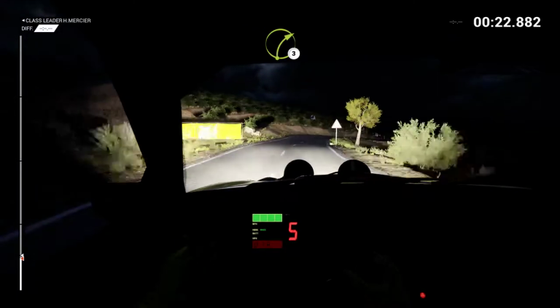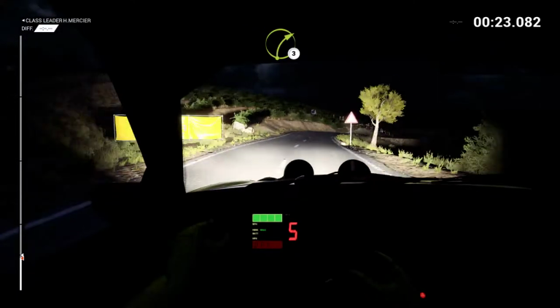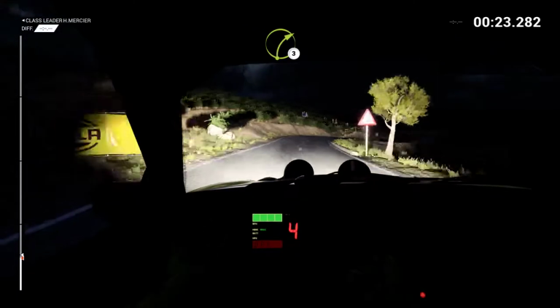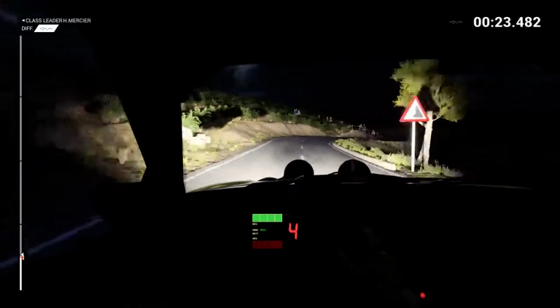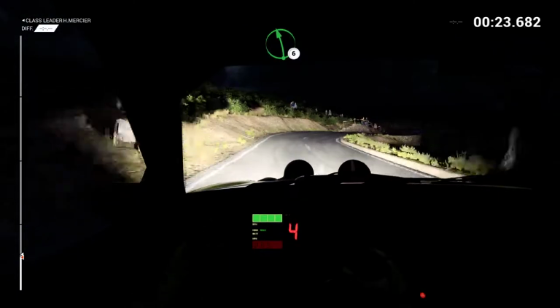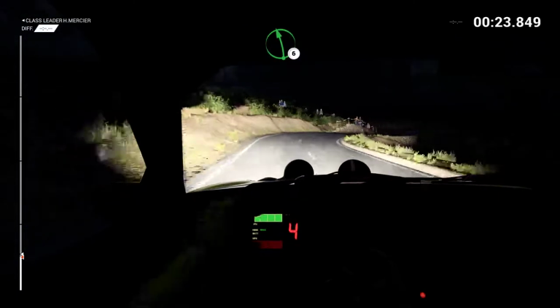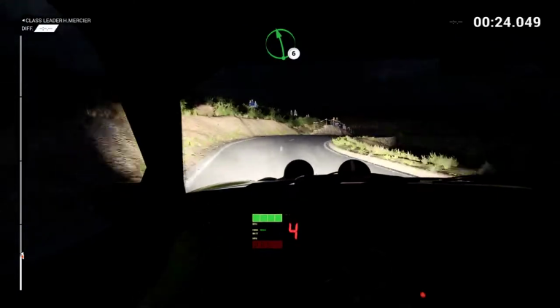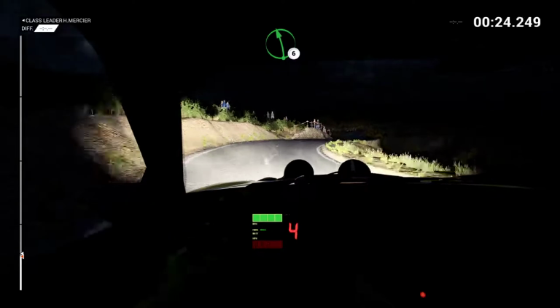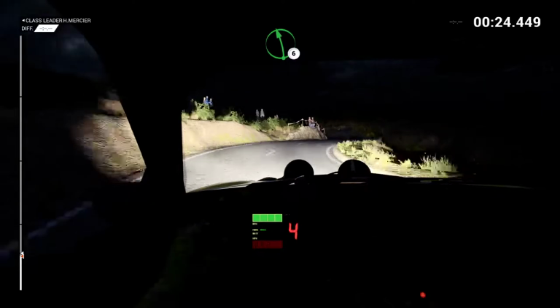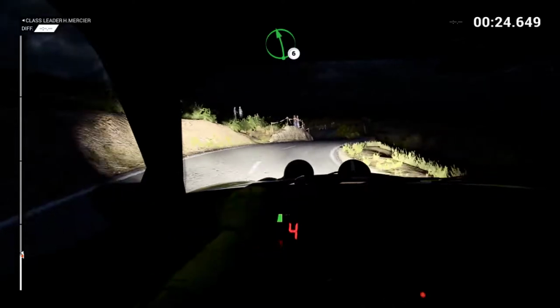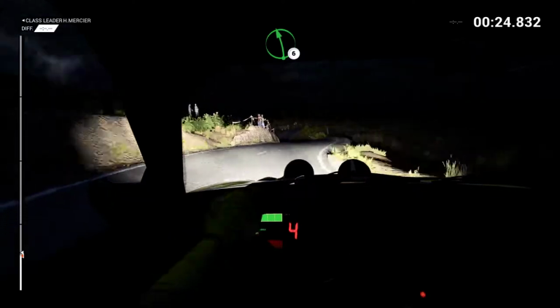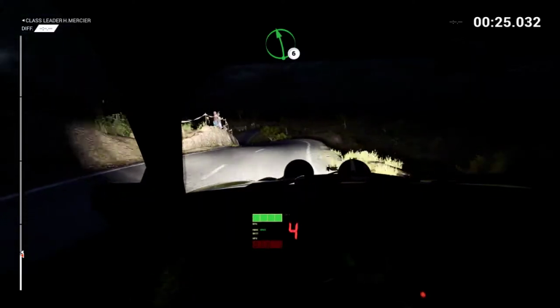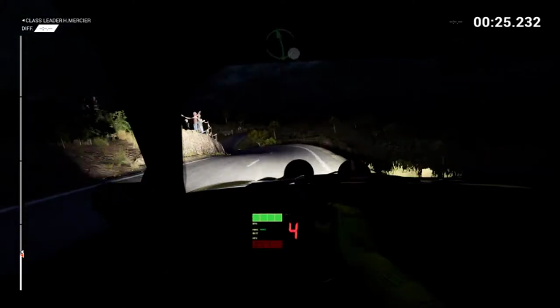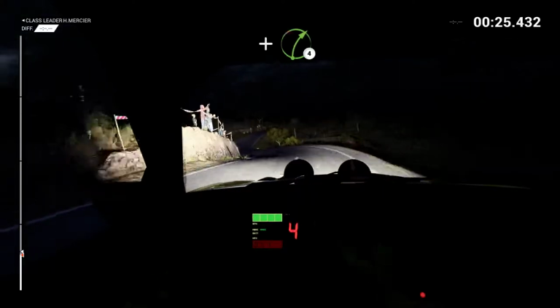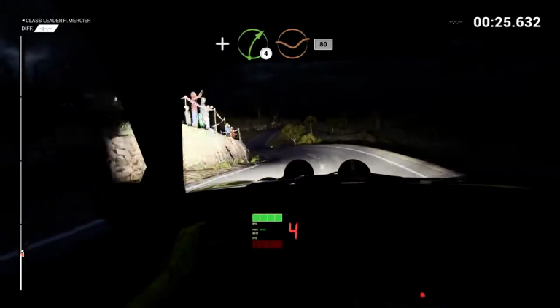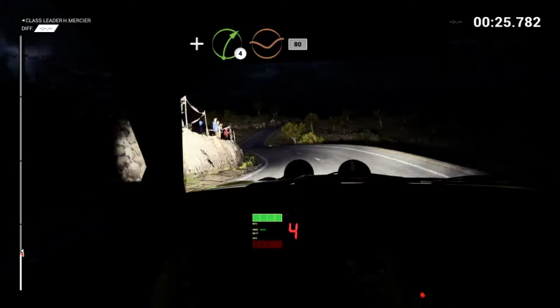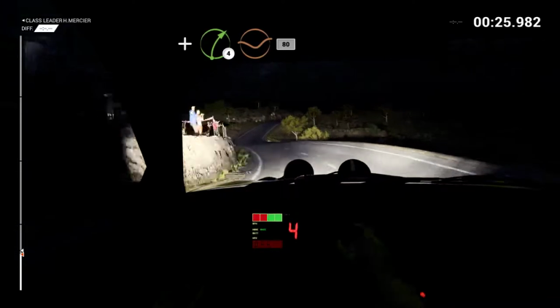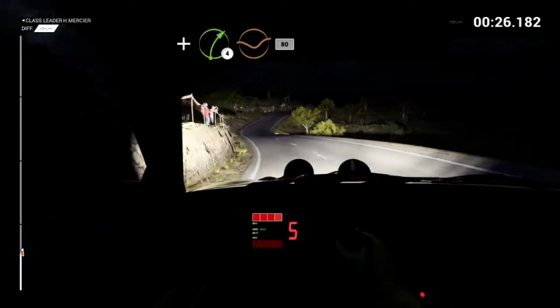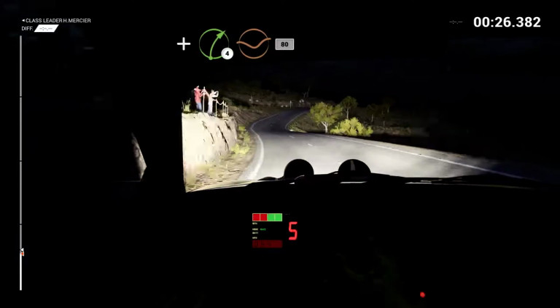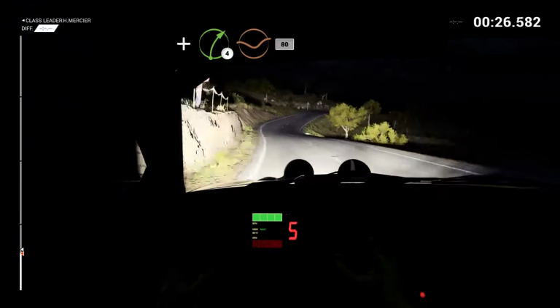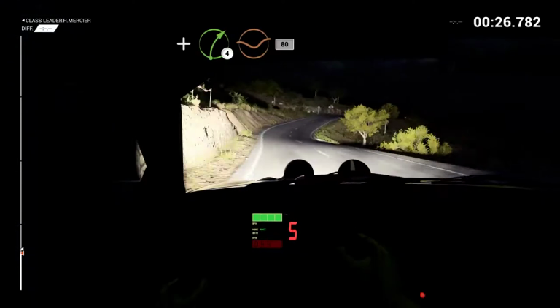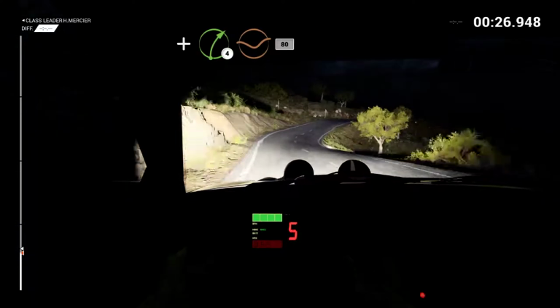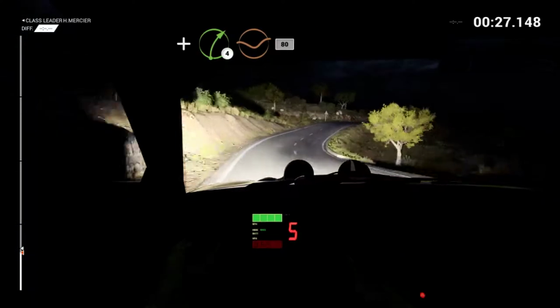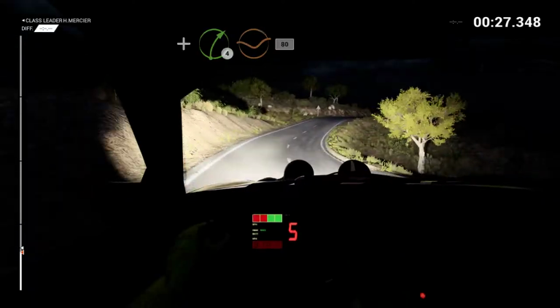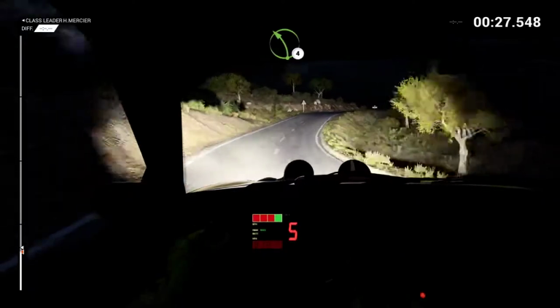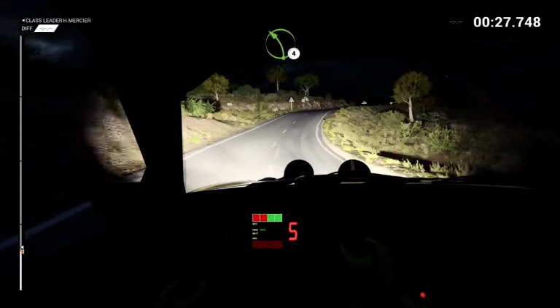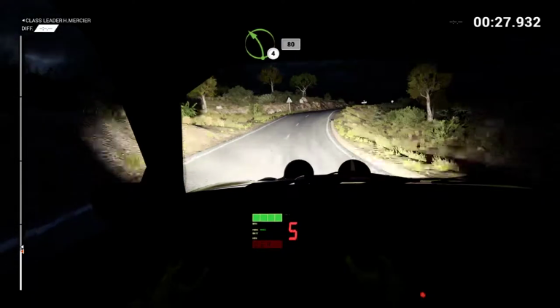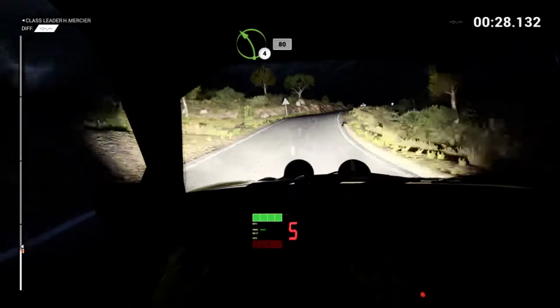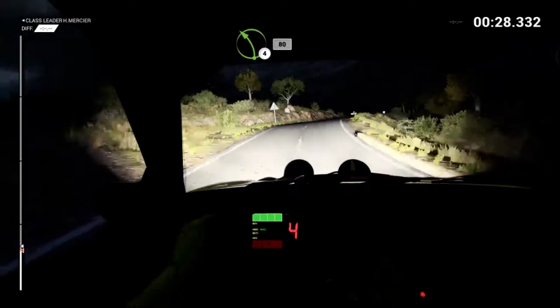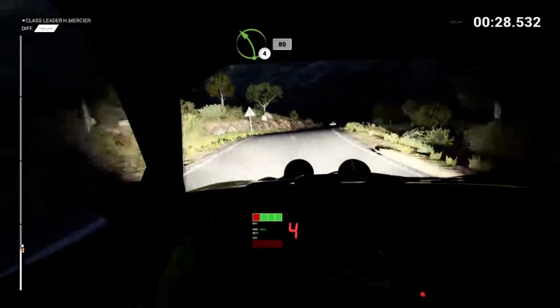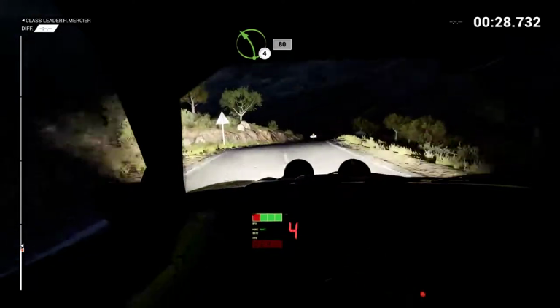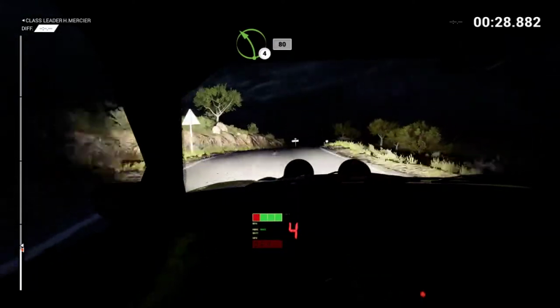Left 6, and right 4 through dip, 80, left 4 over crest, 80.